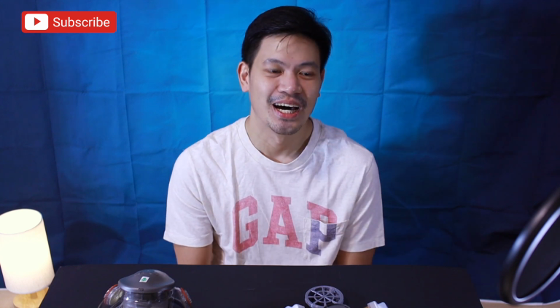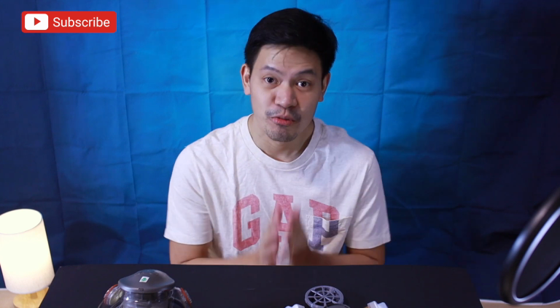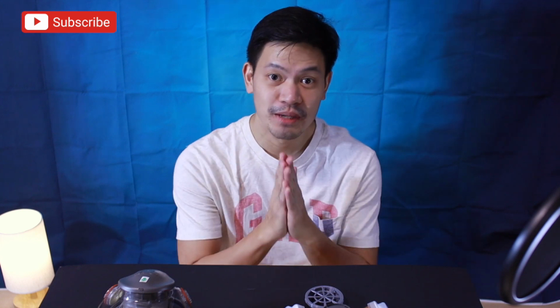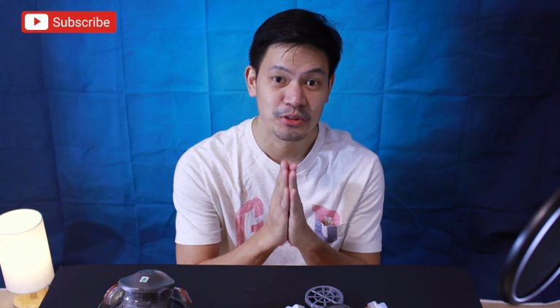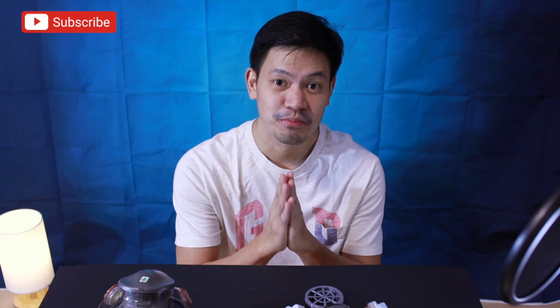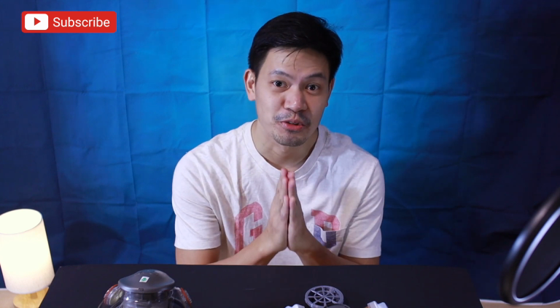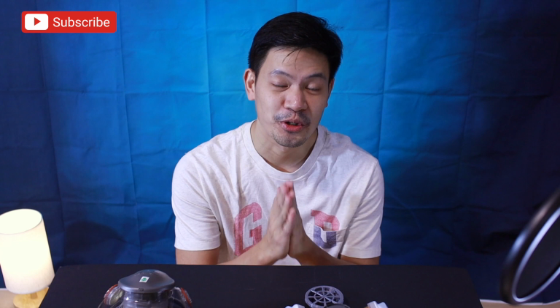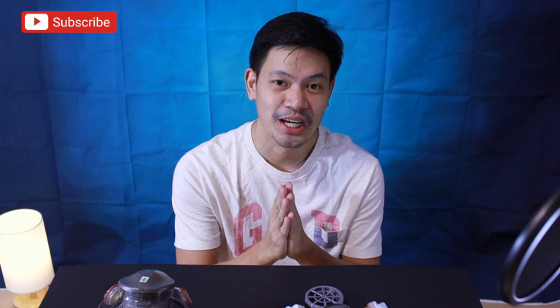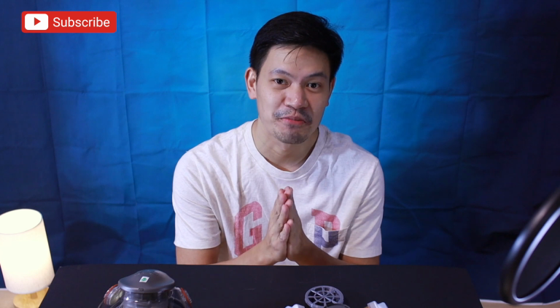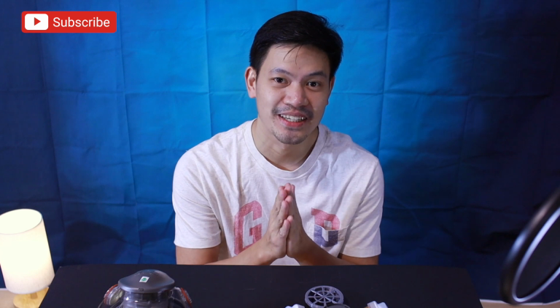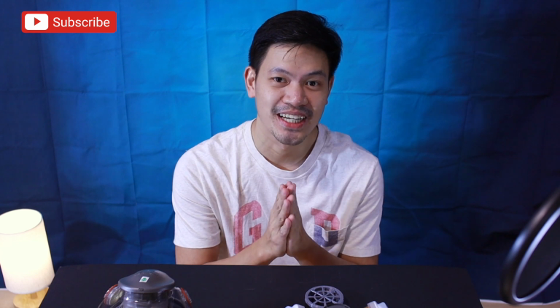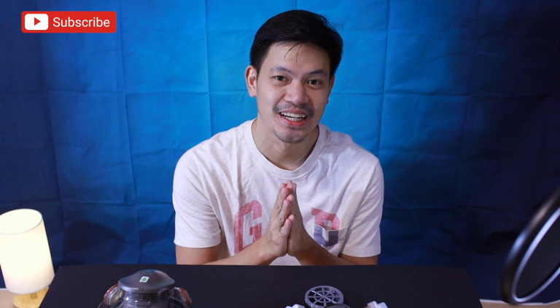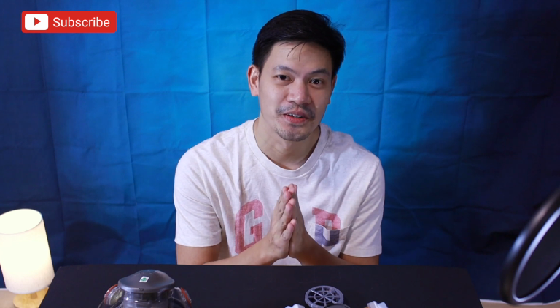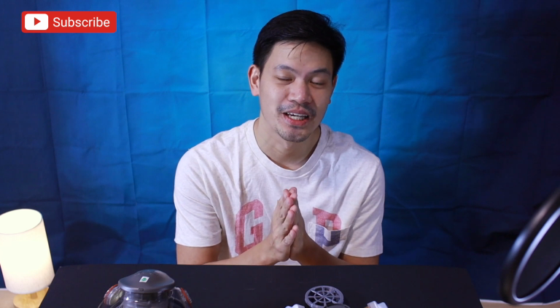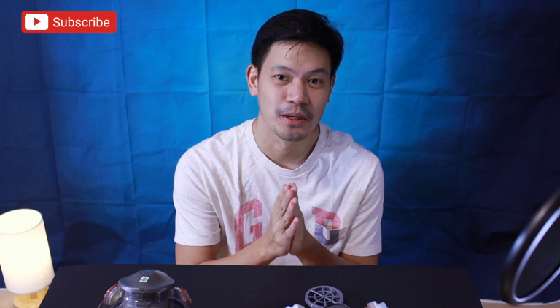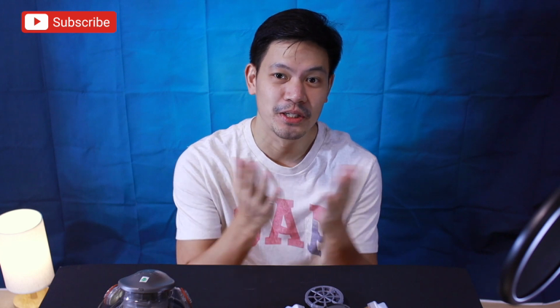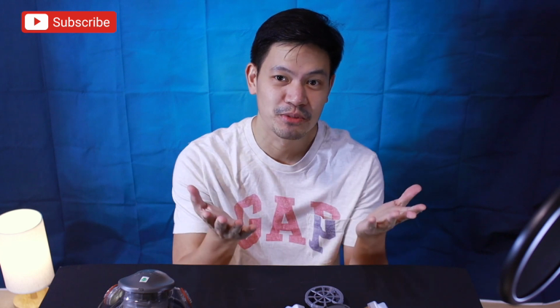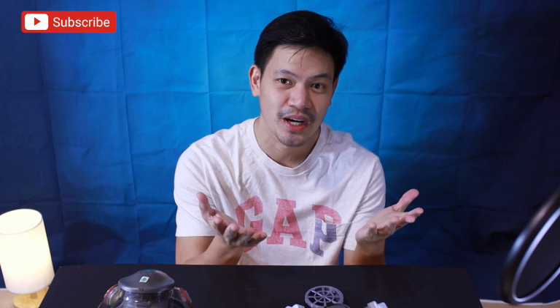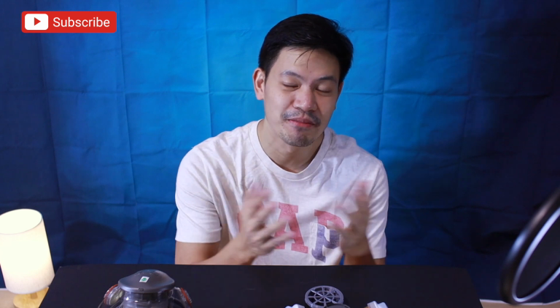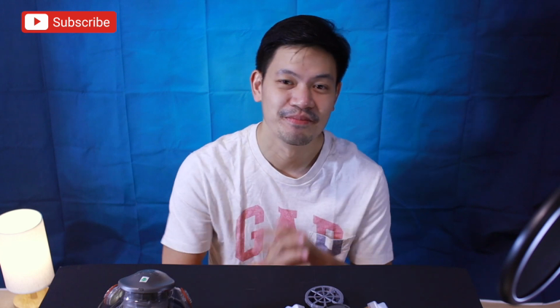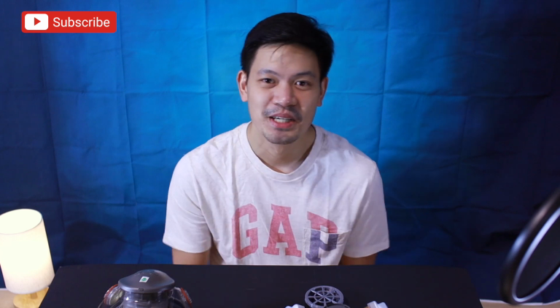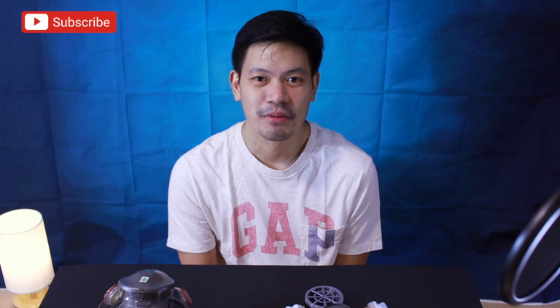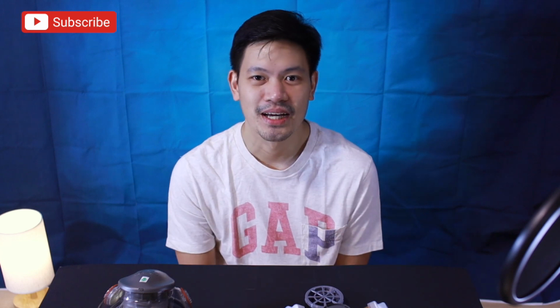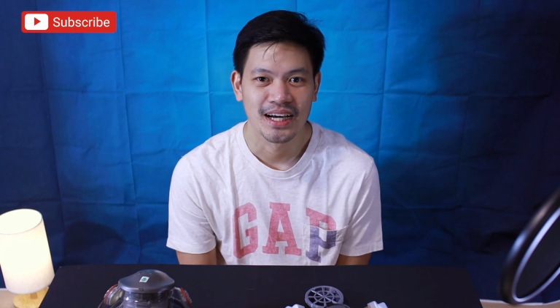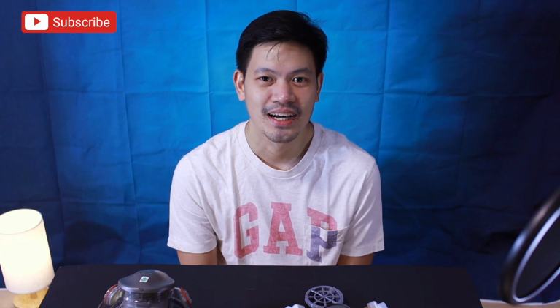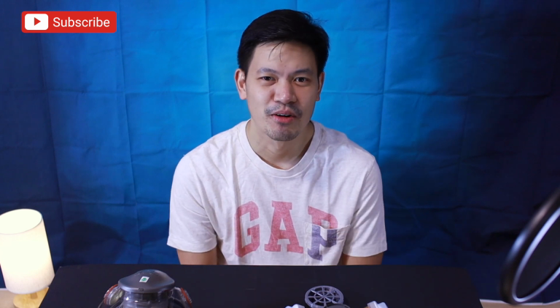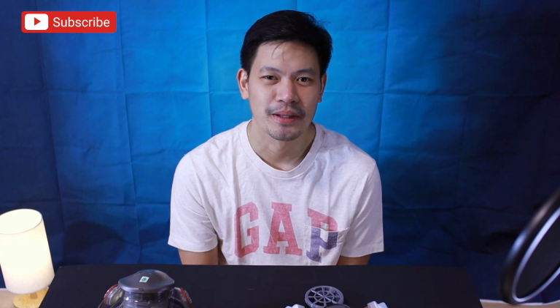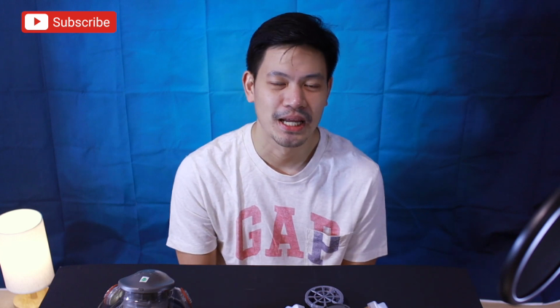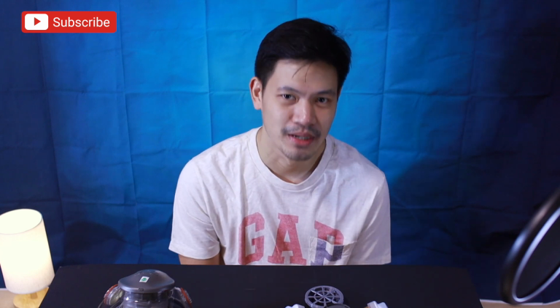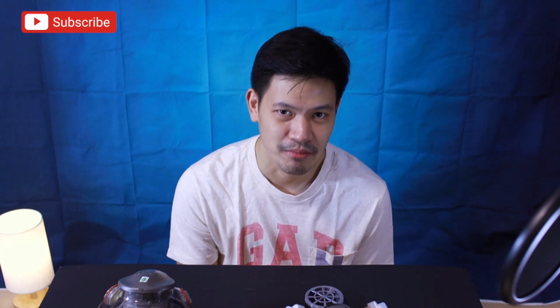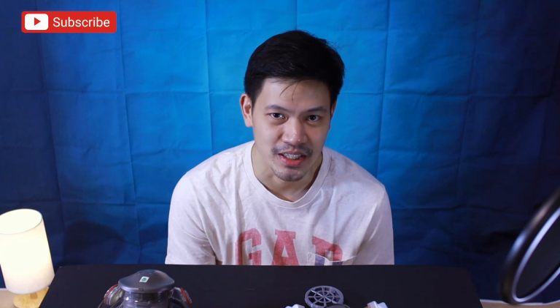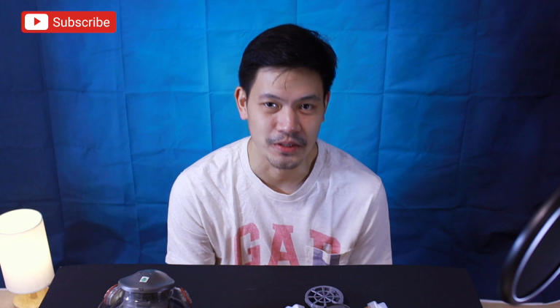Hopefully, masuportahan nyo pa rin yung channel ko. And please subscribe para gawa pa tayo ng maraming videos.